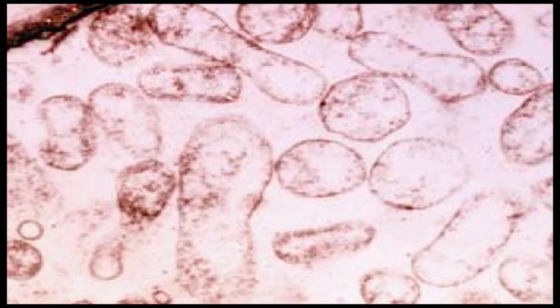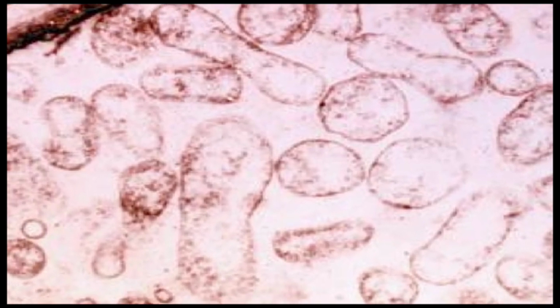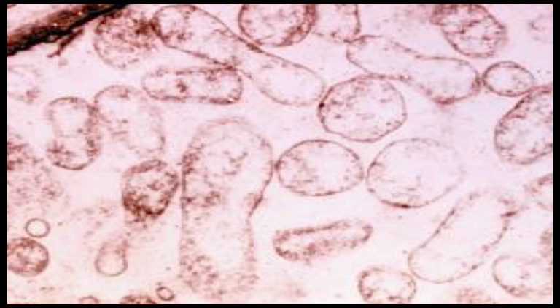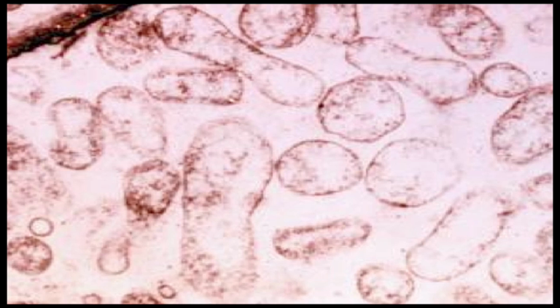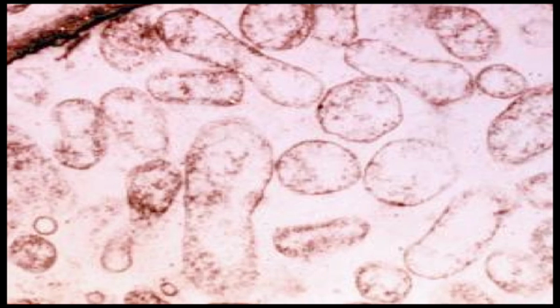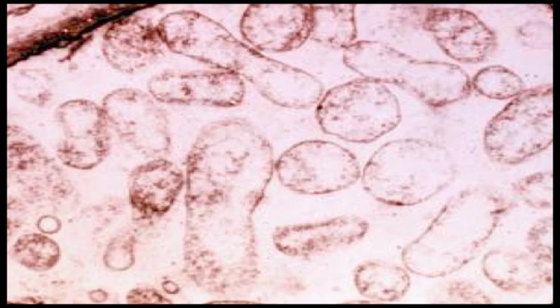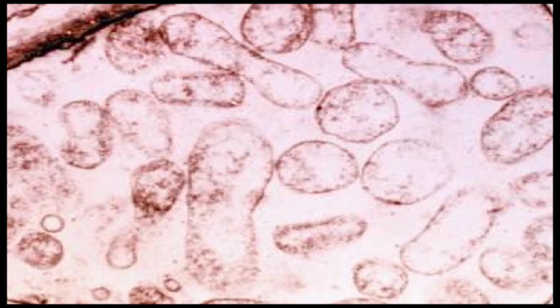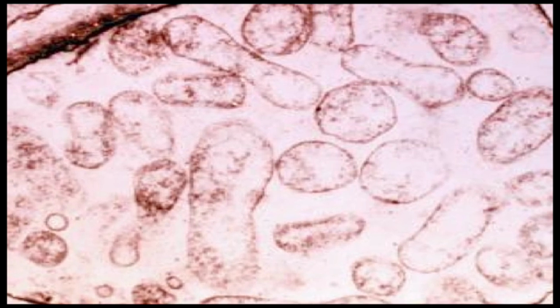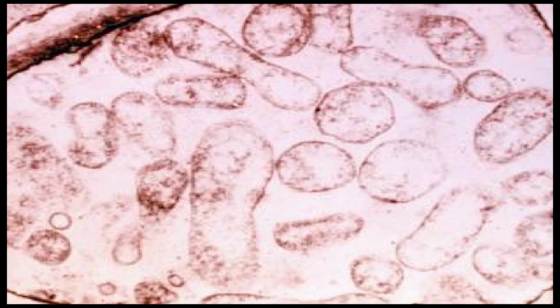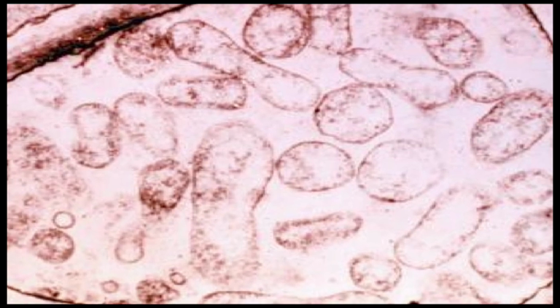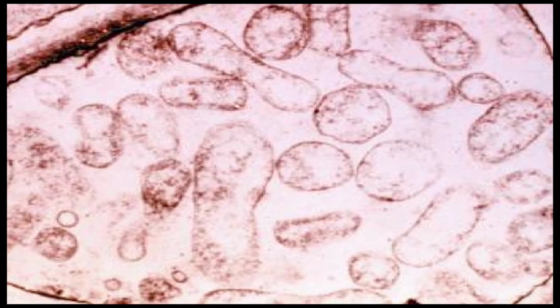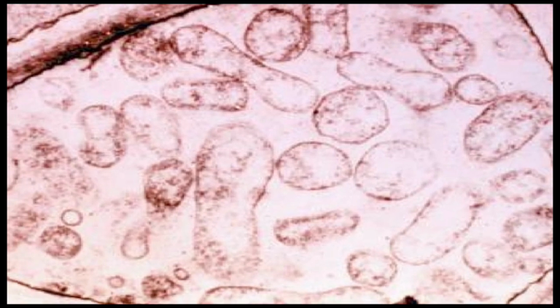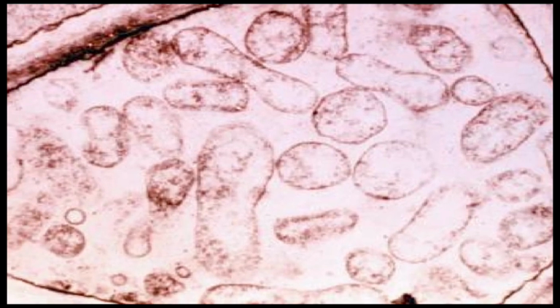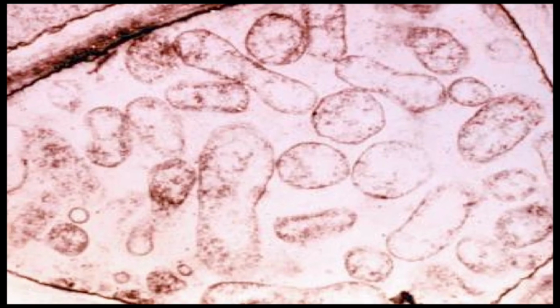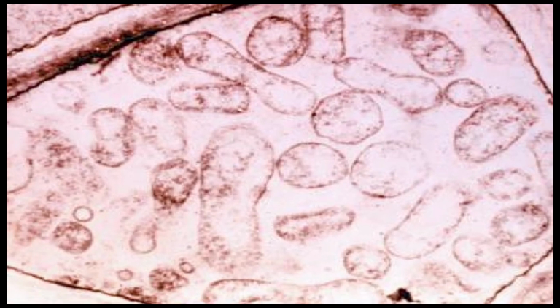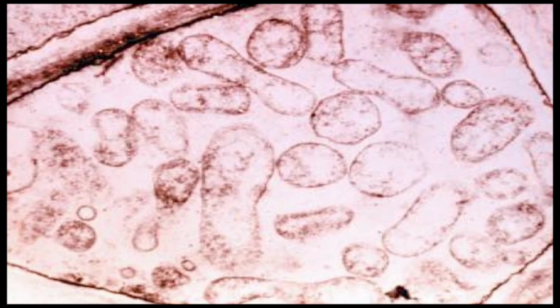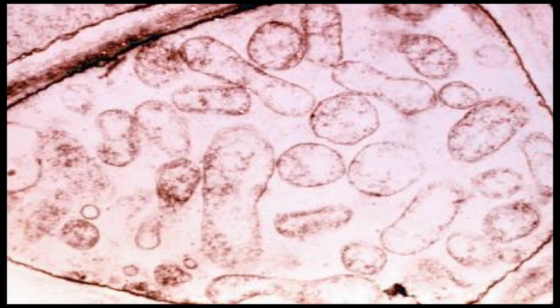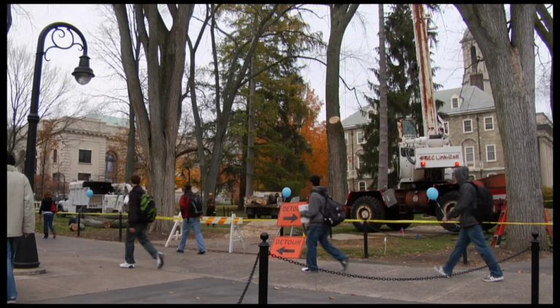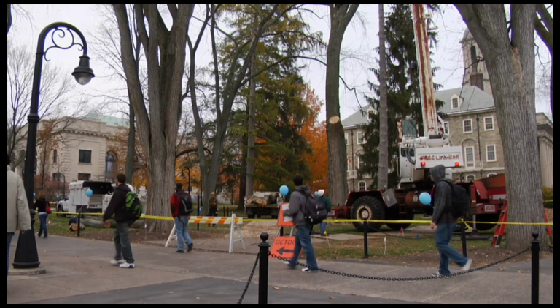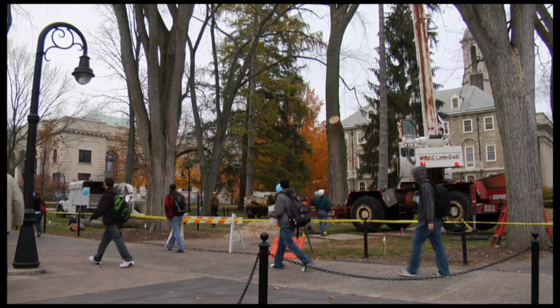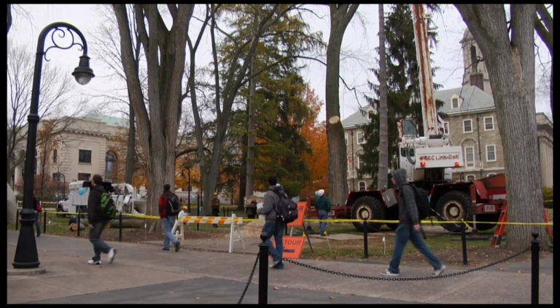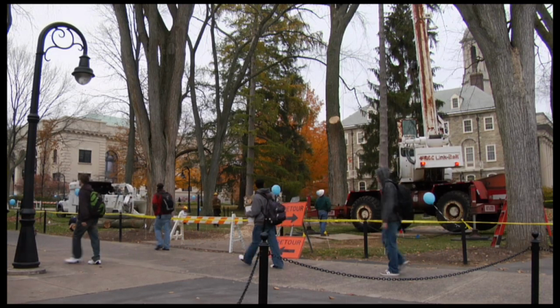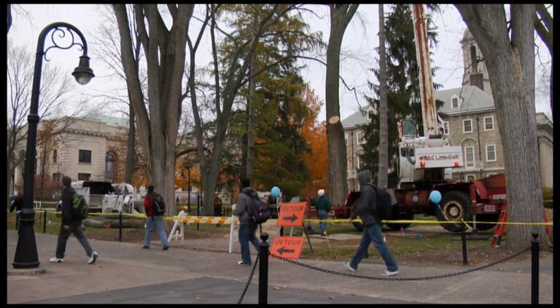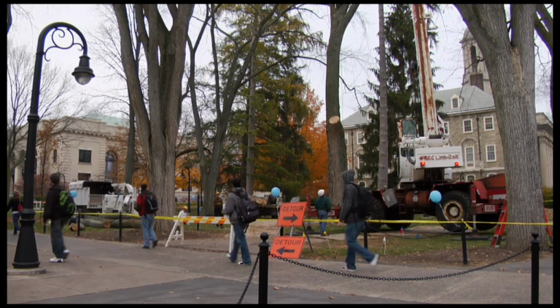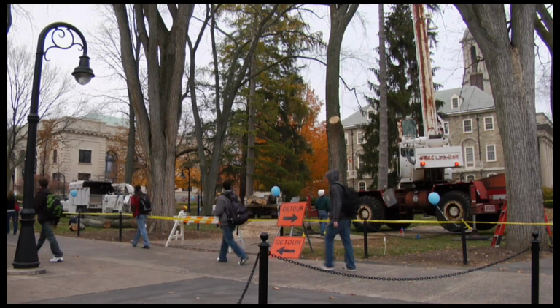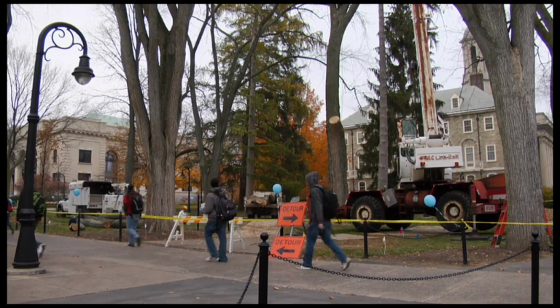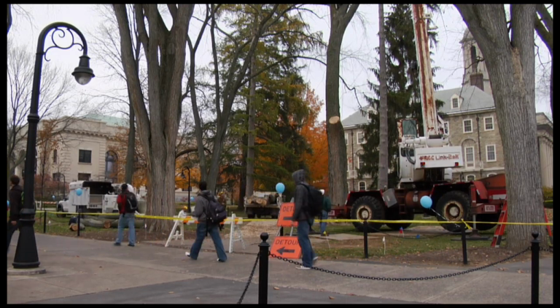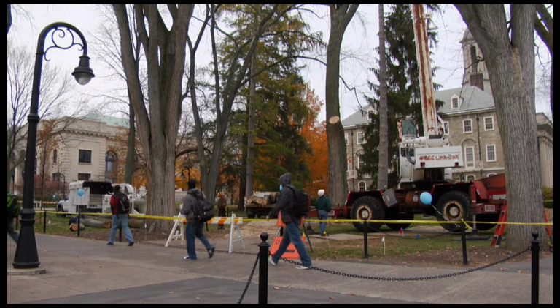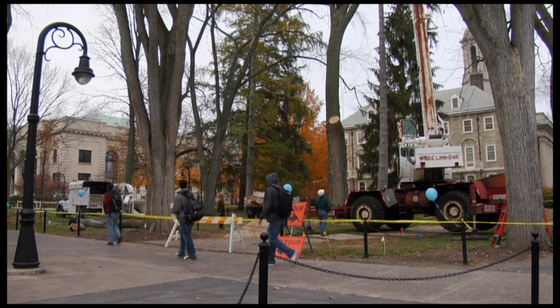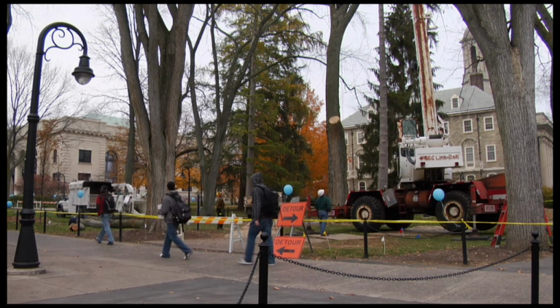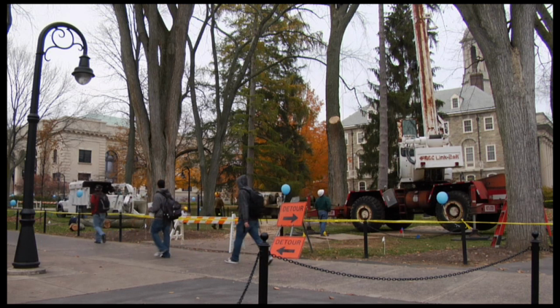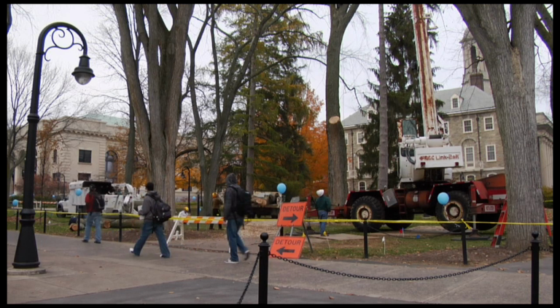Once the diagnosis is made, there is little that can be done. The tree will be removed to curtail the spread of the disease.